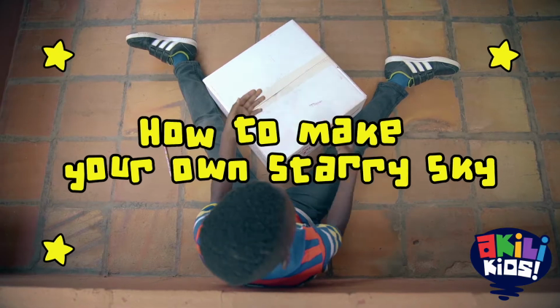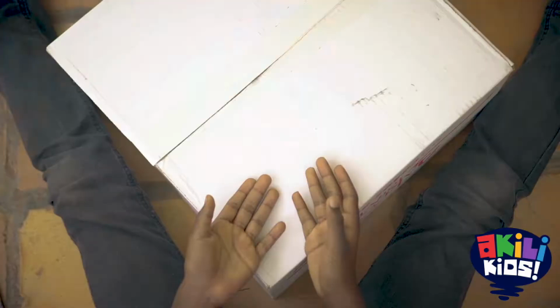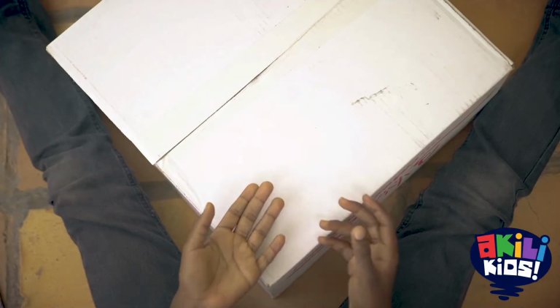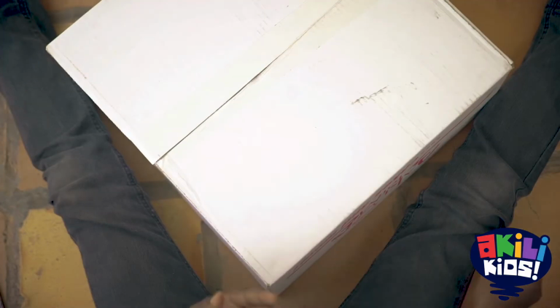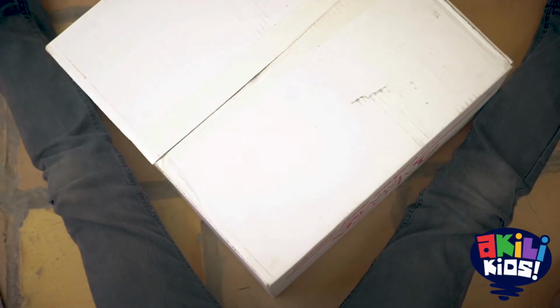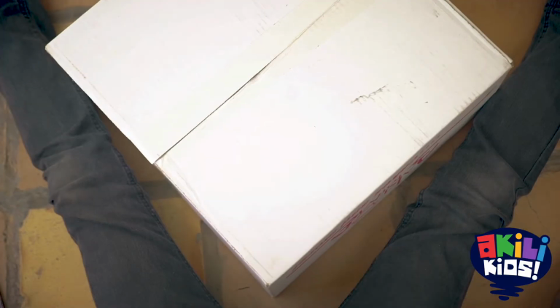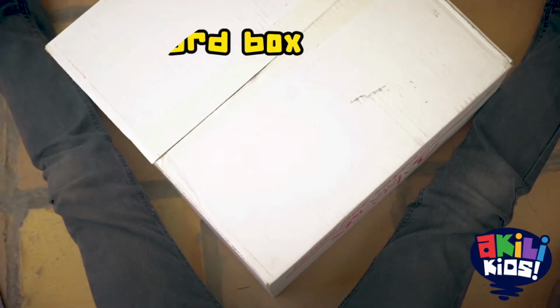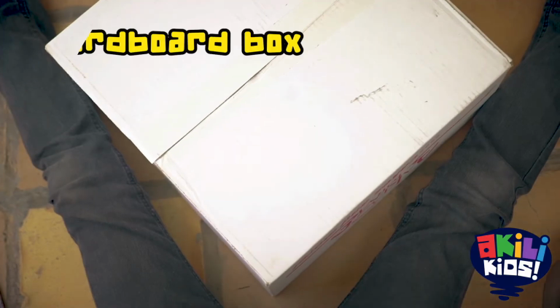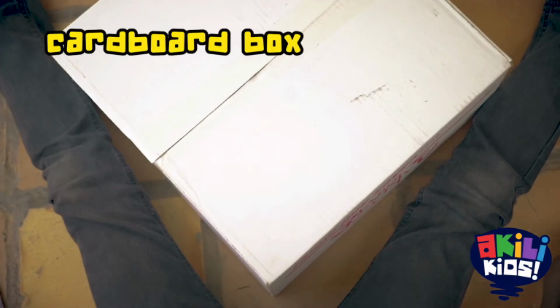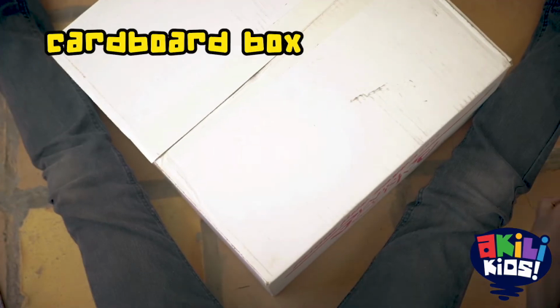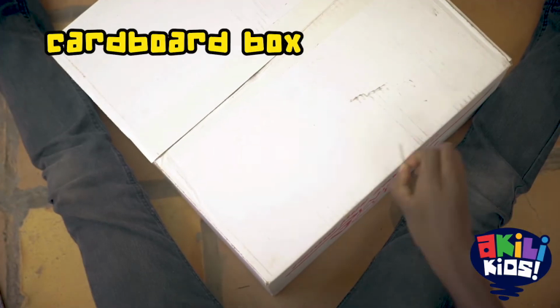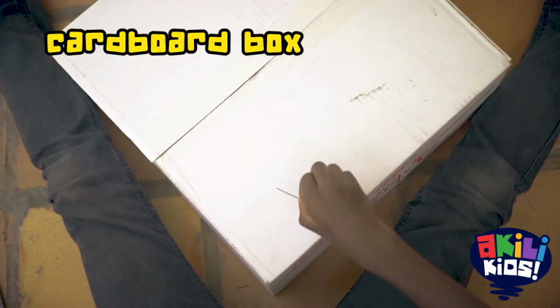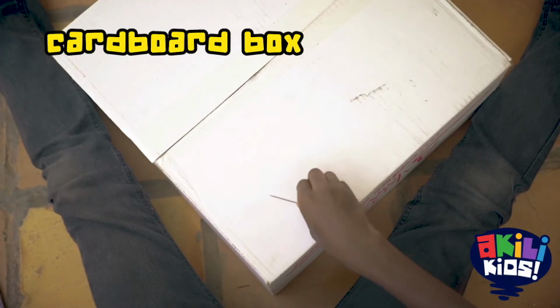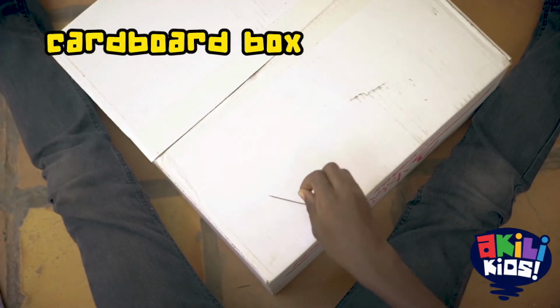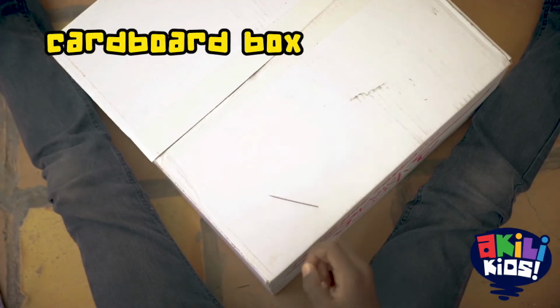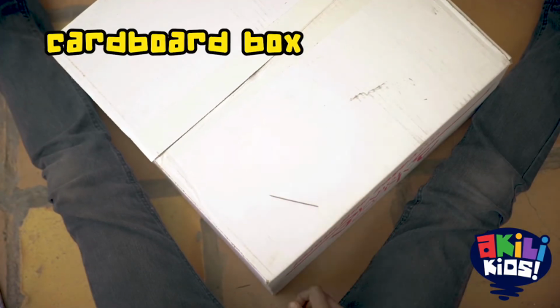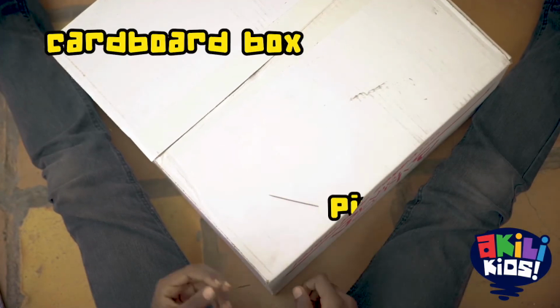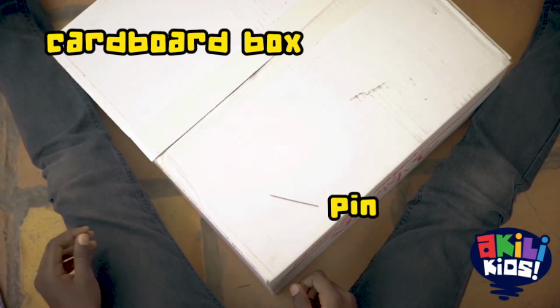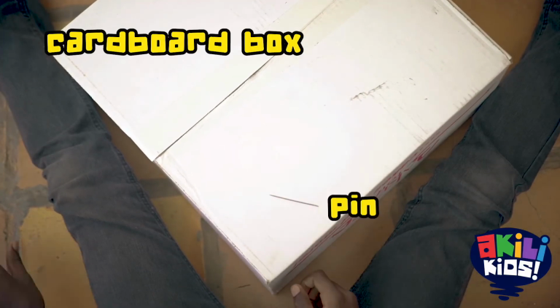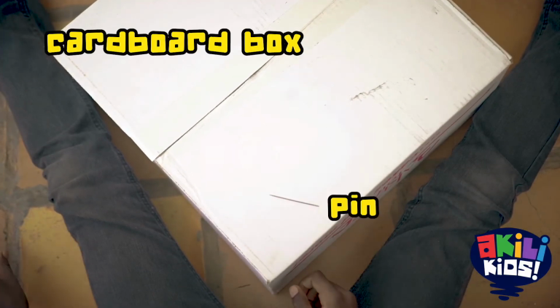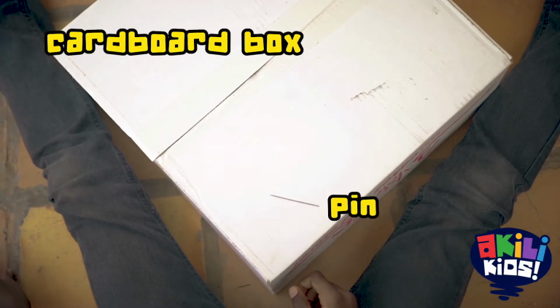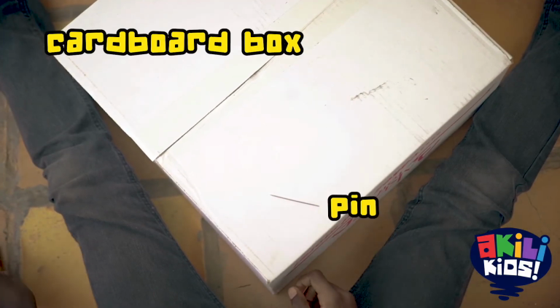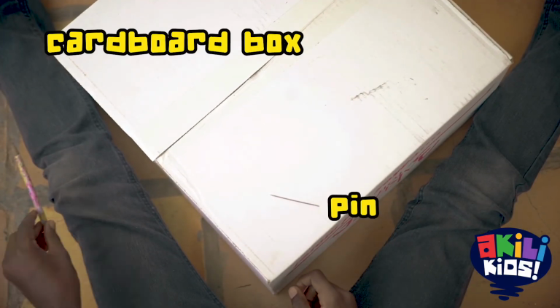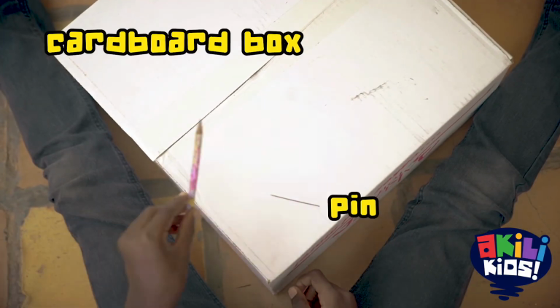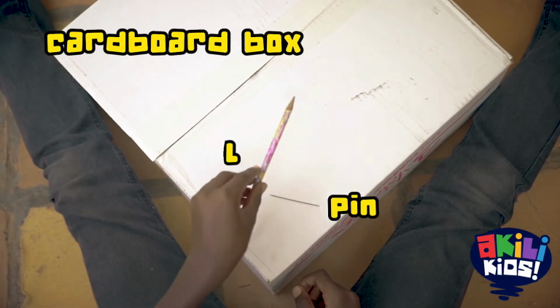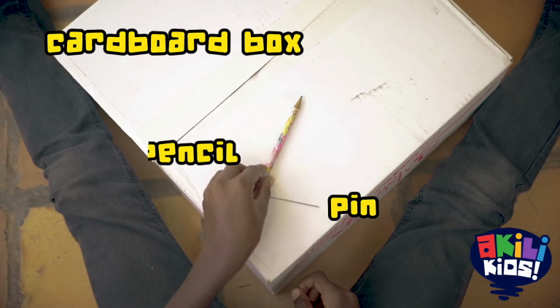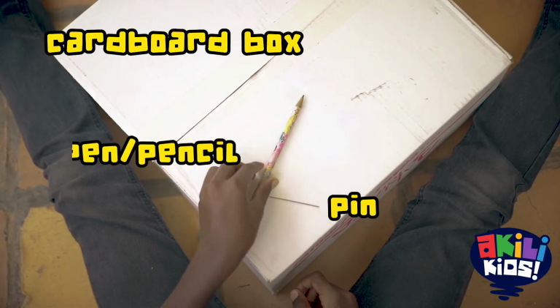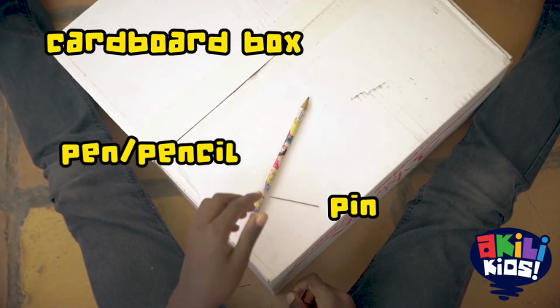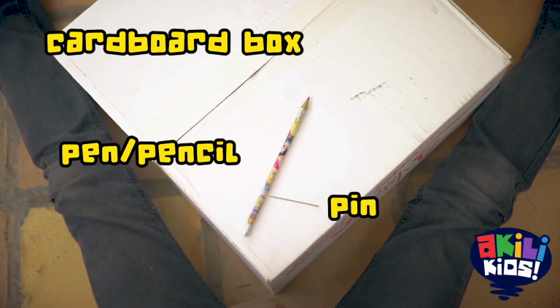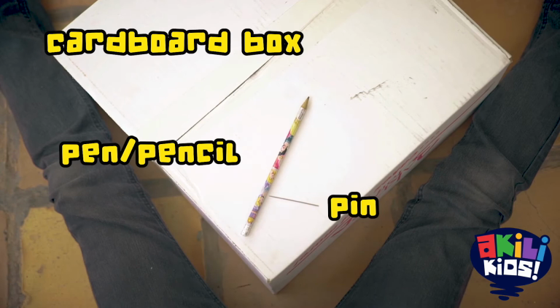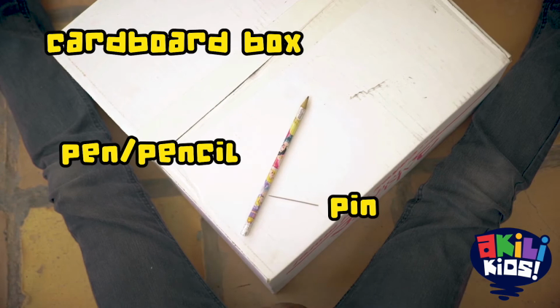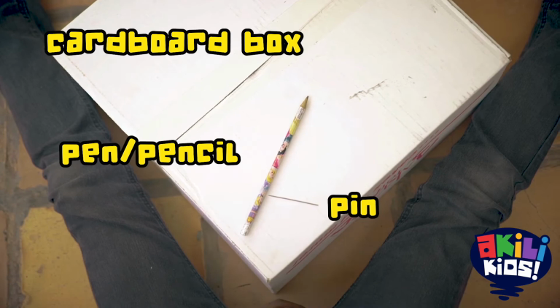You need just a cardboard box, a pin or a needle, and a pen or pencil.